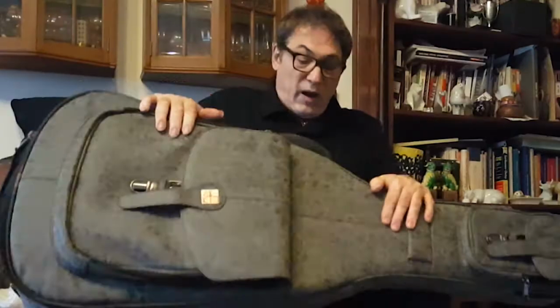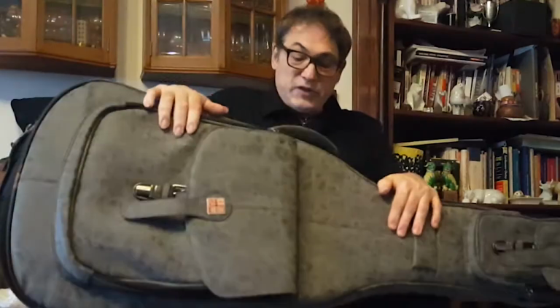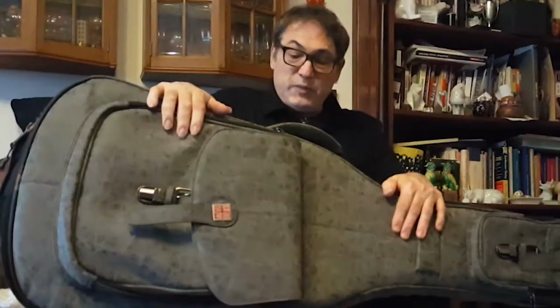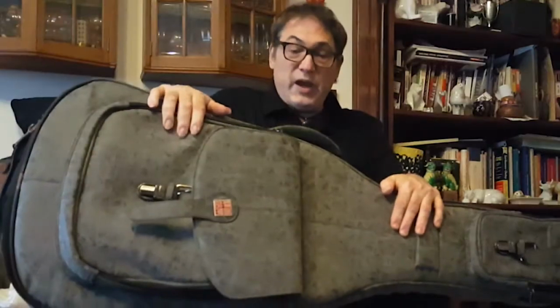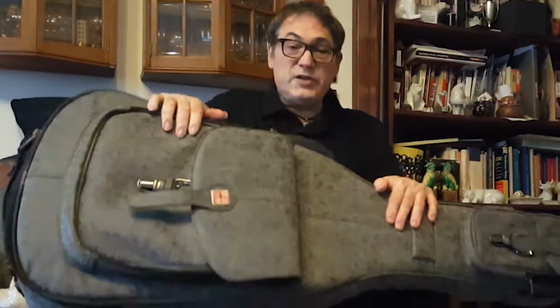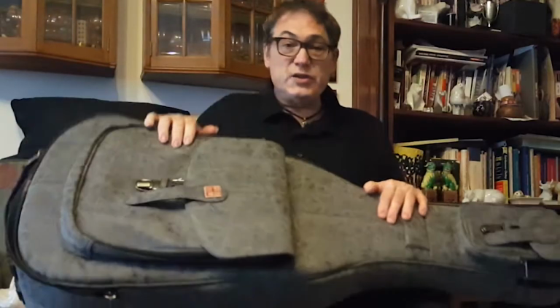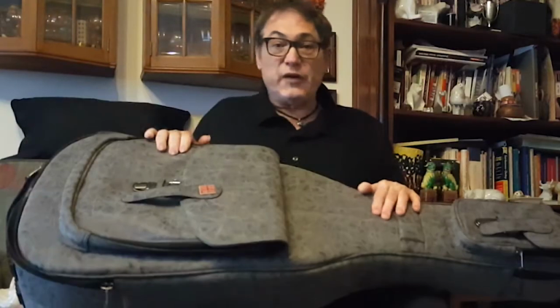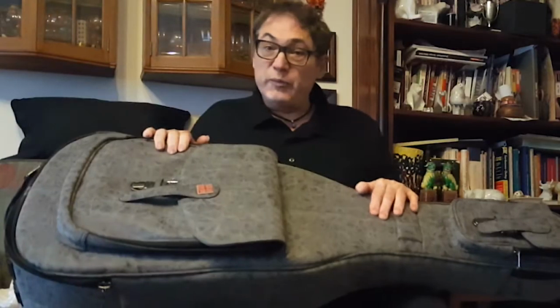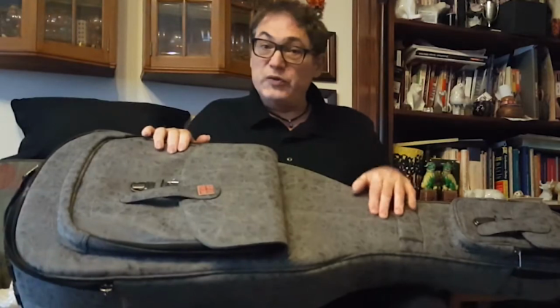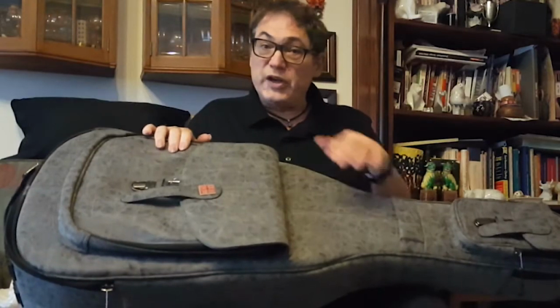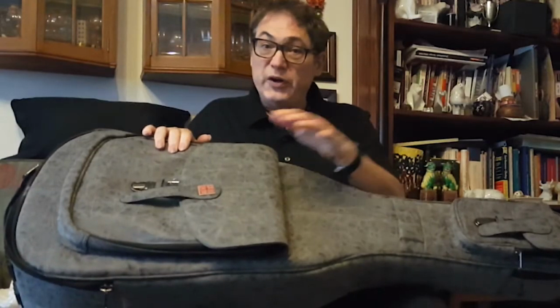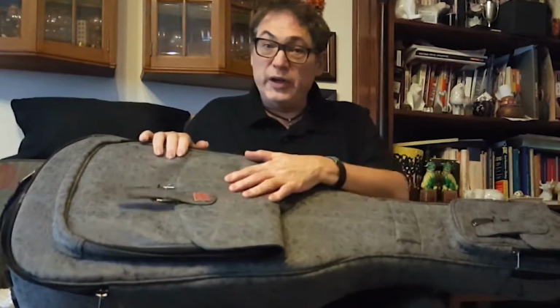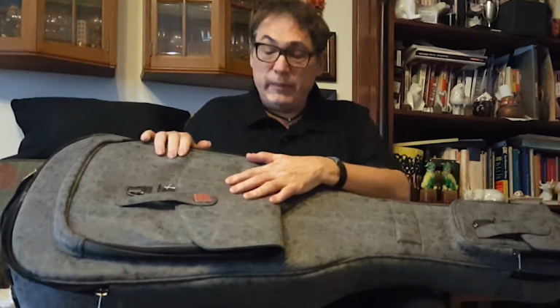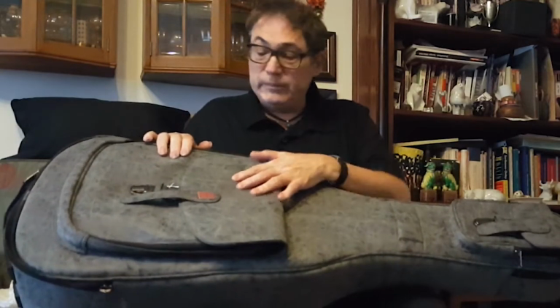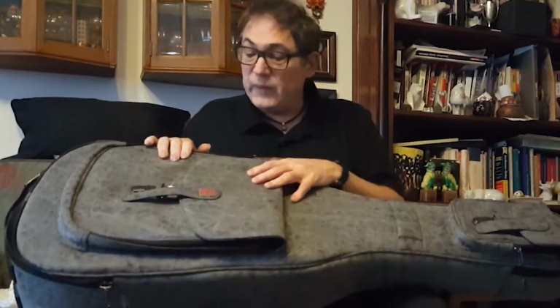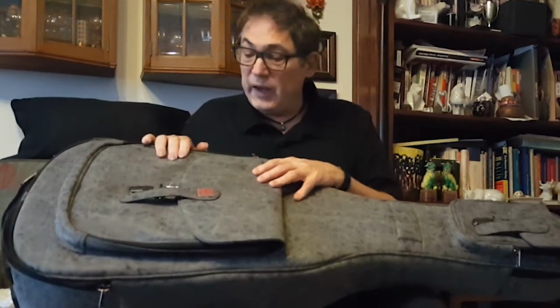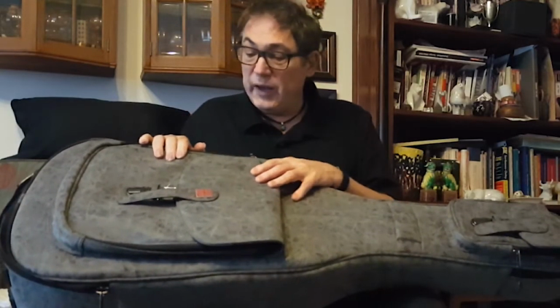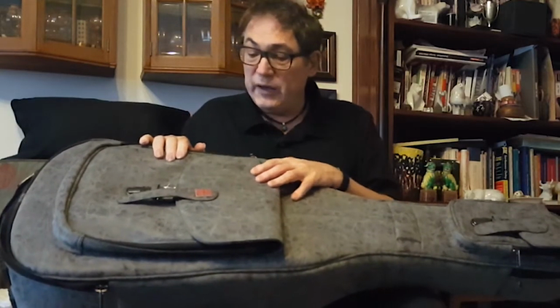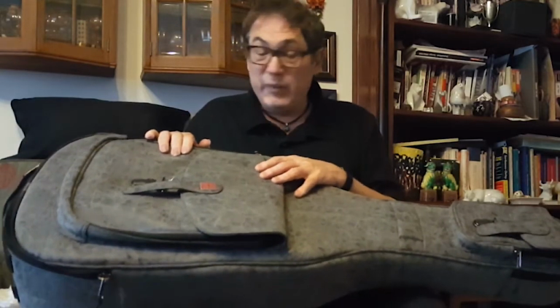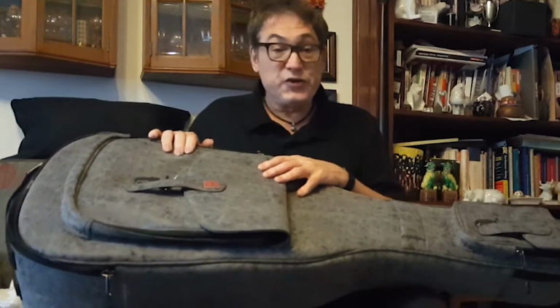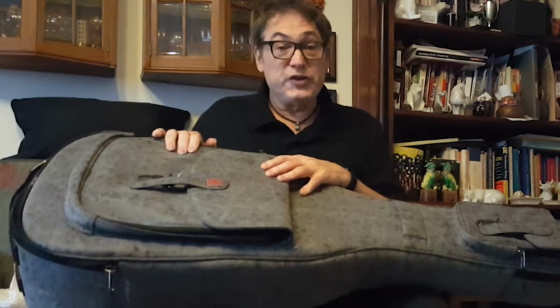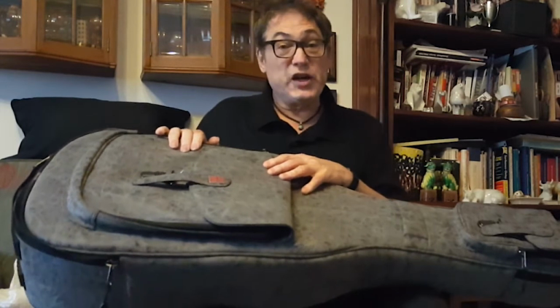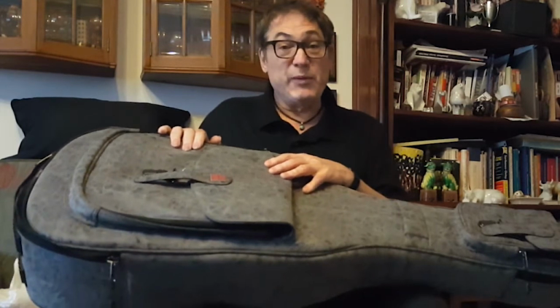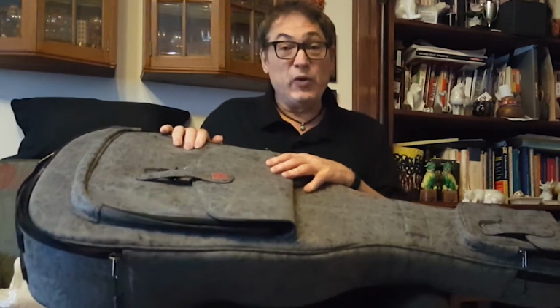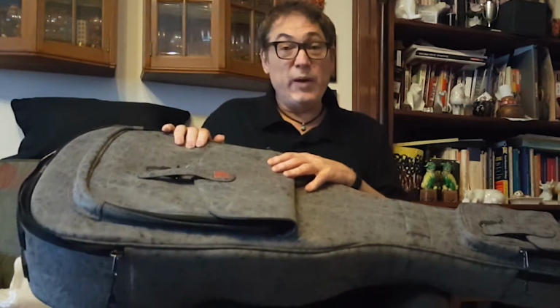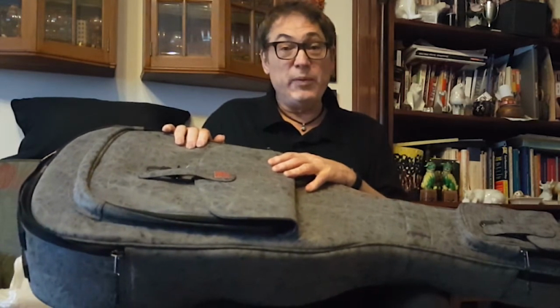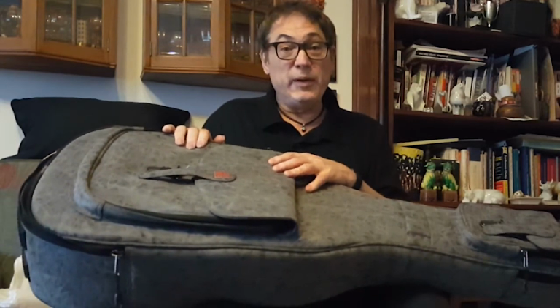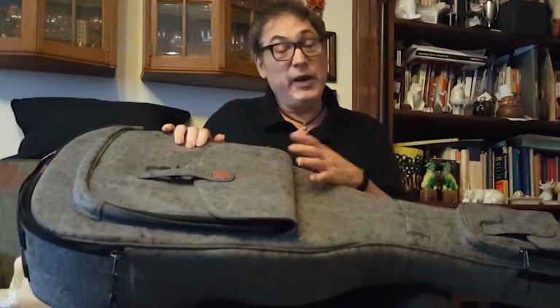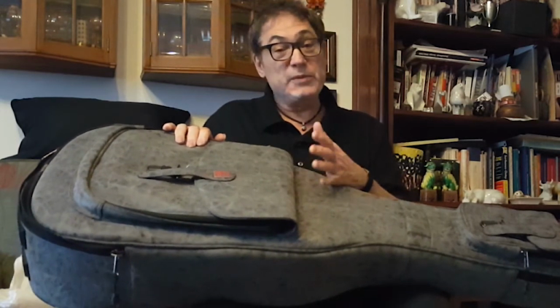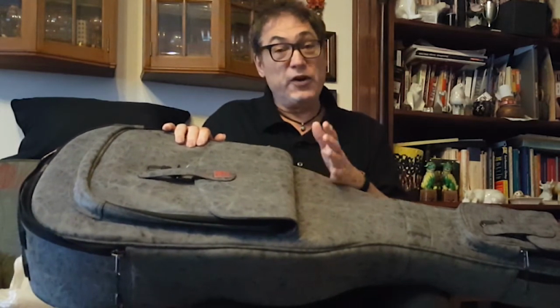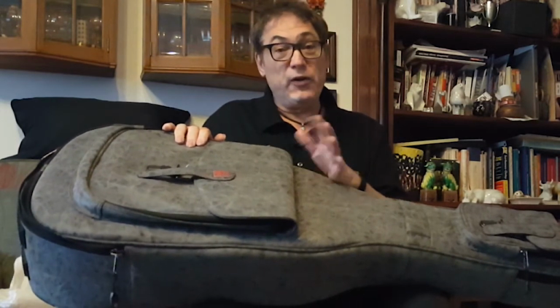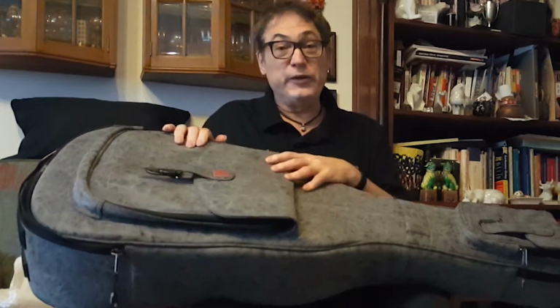Awesome cases from Music Area — make sure to check them out on the web. My name's Don Alder.